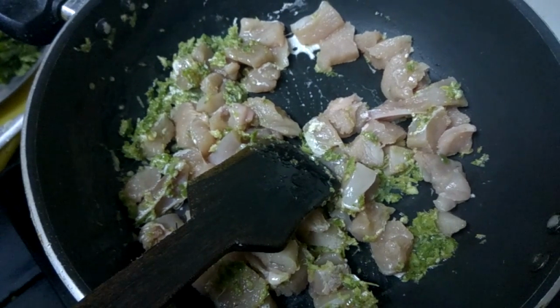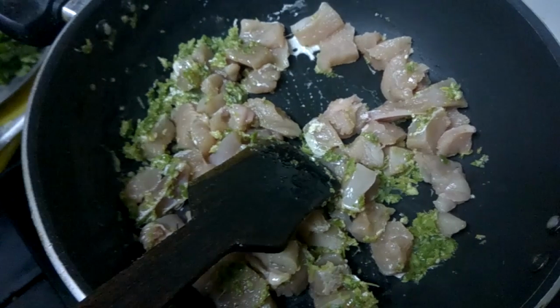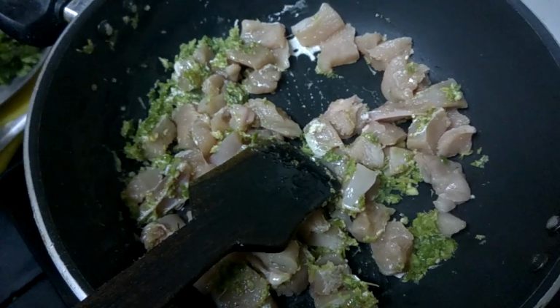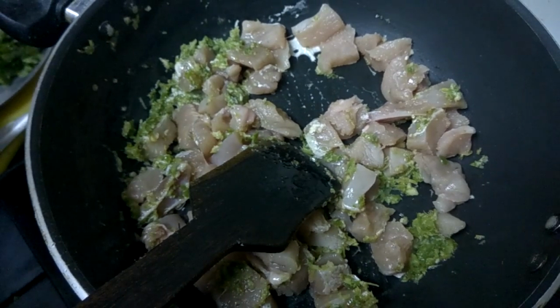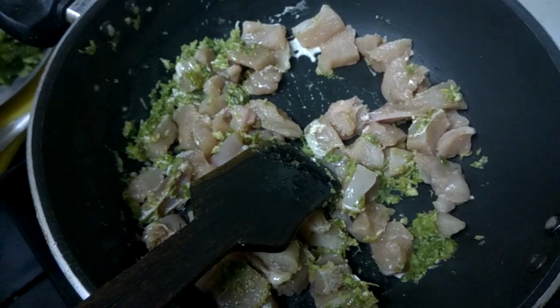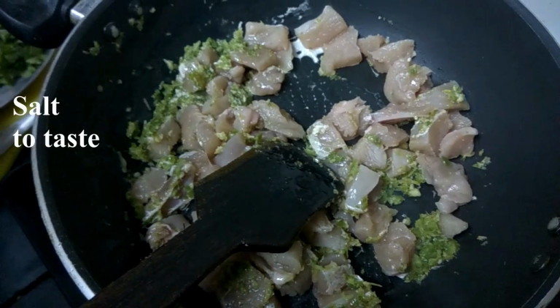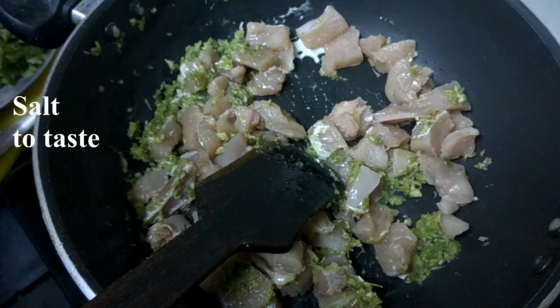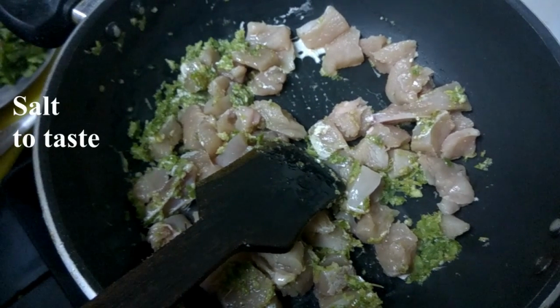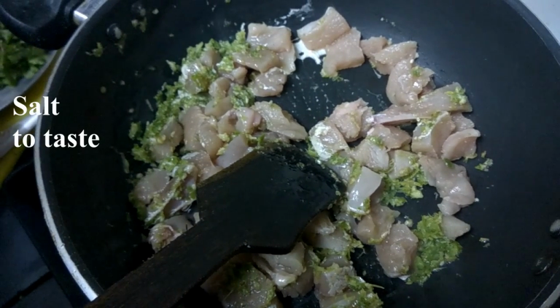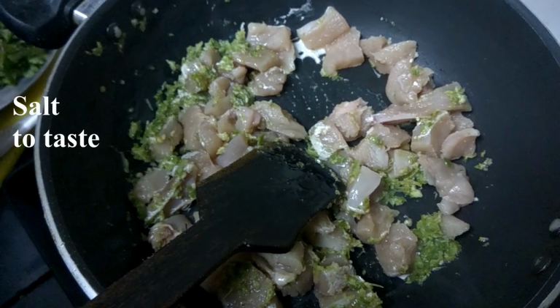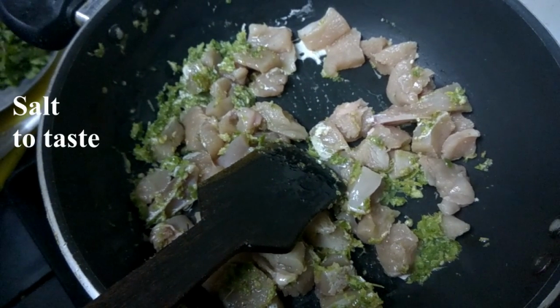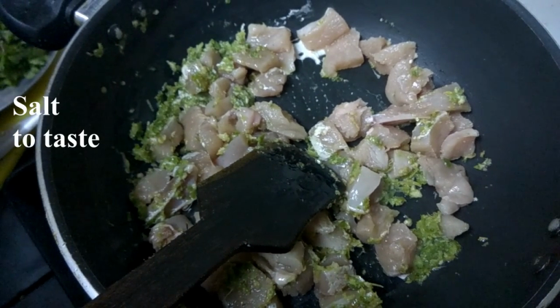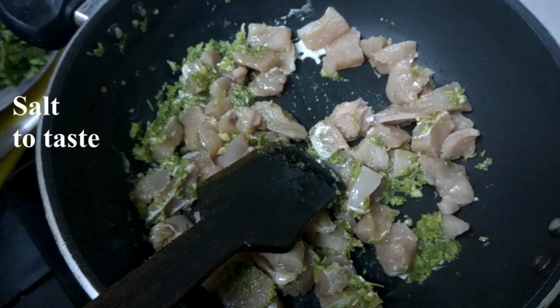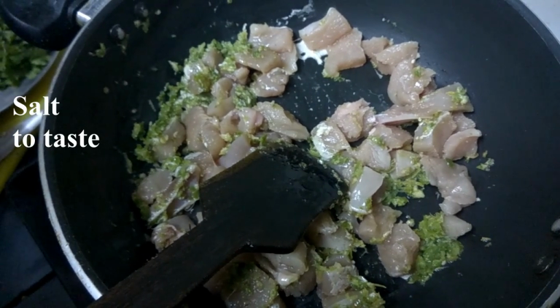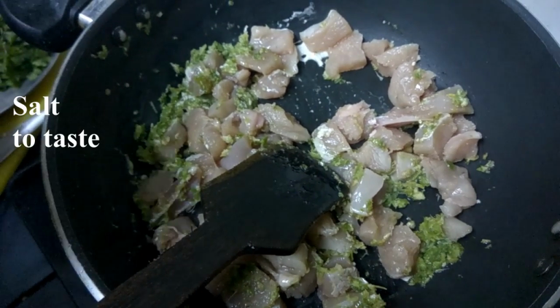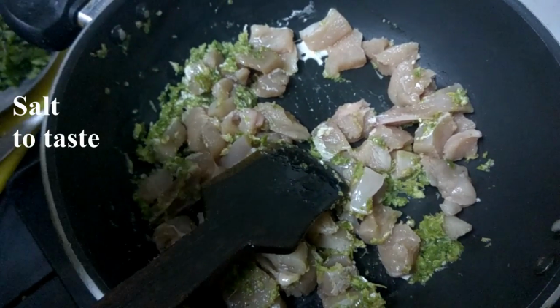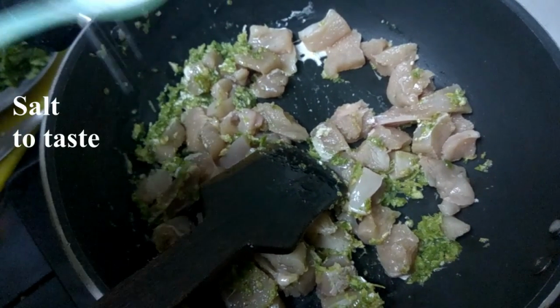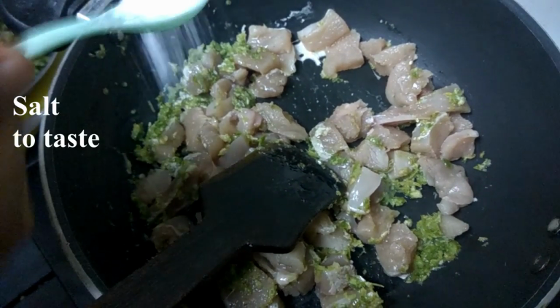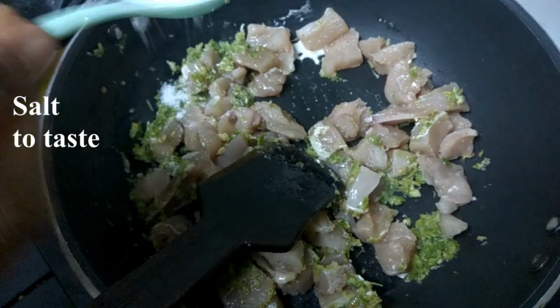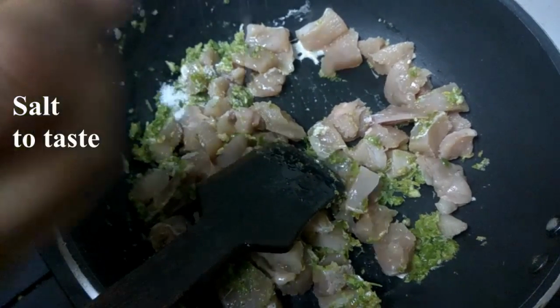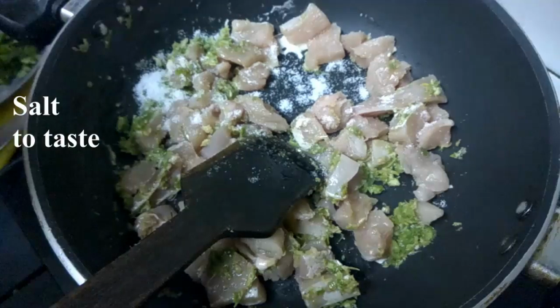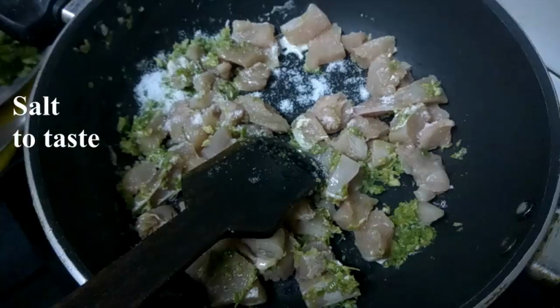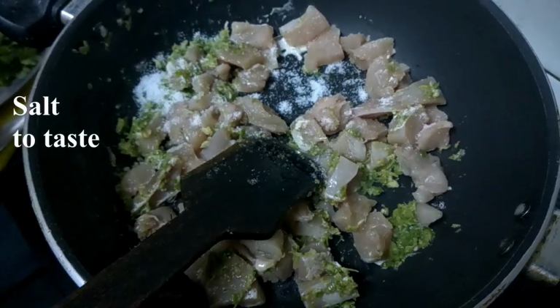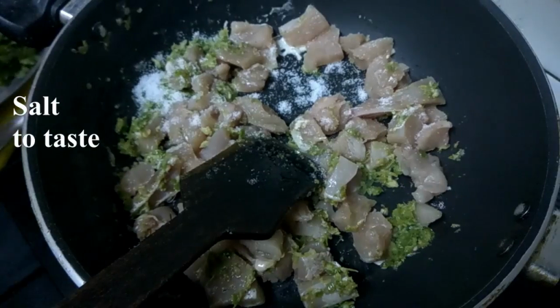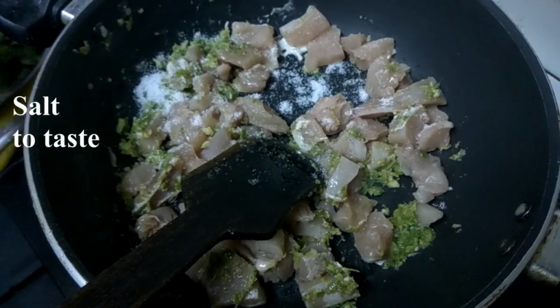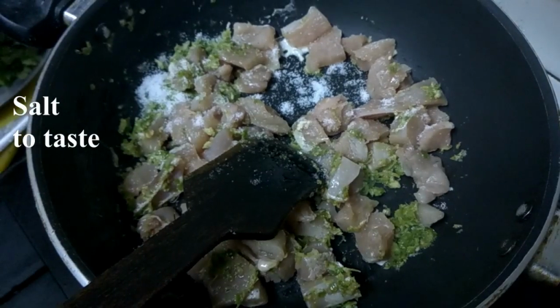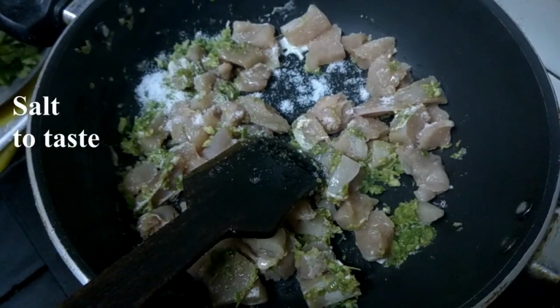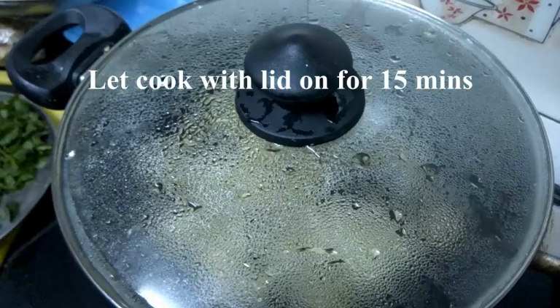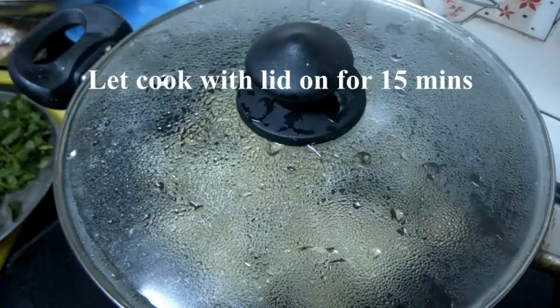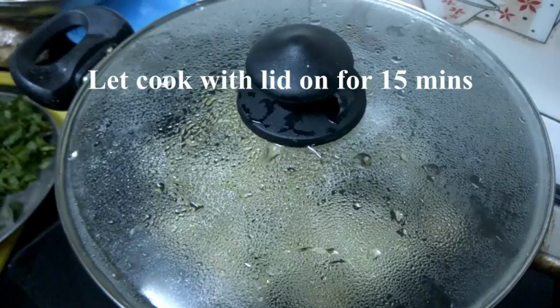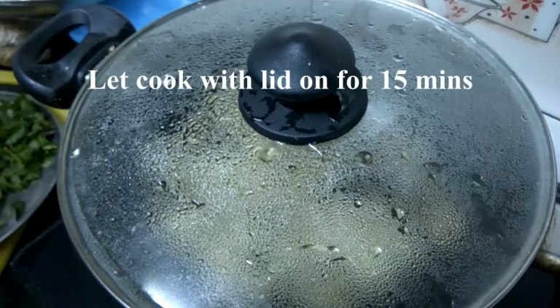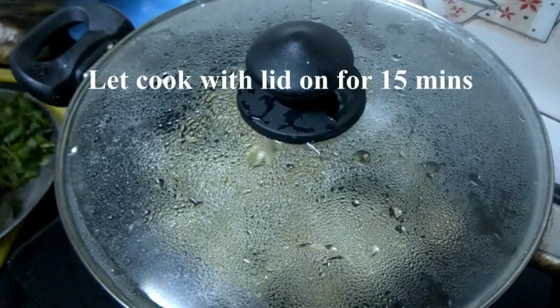Add salt in the pan. Cook the chicken for 15 minutes.